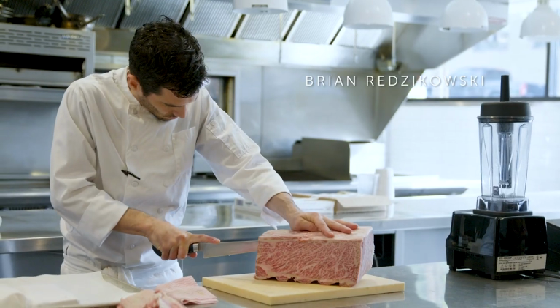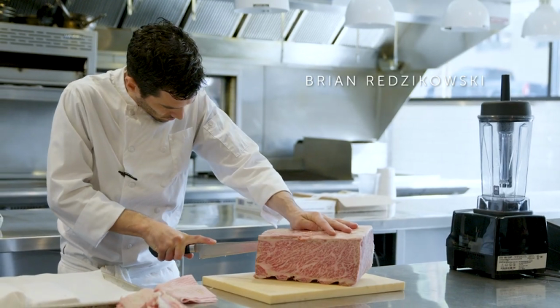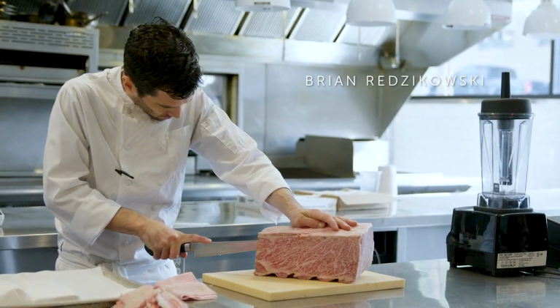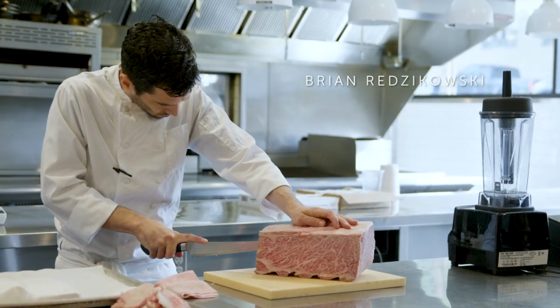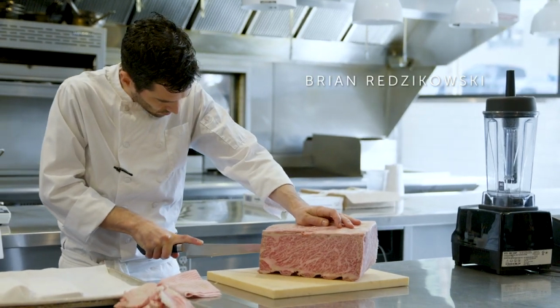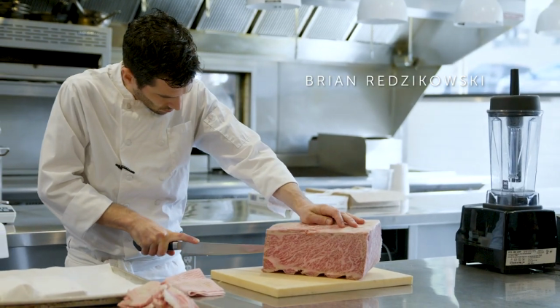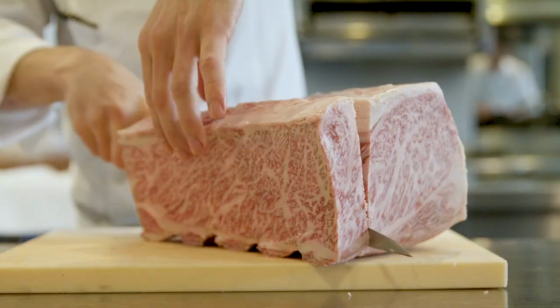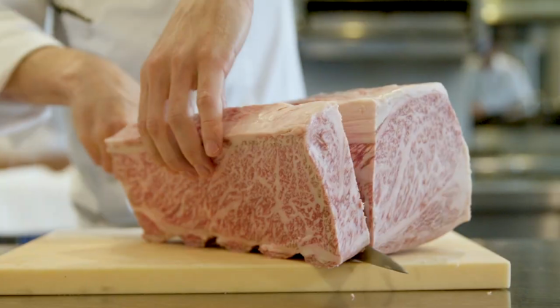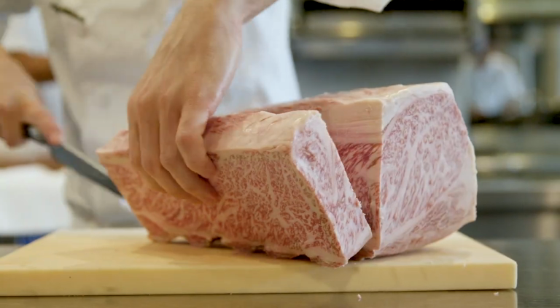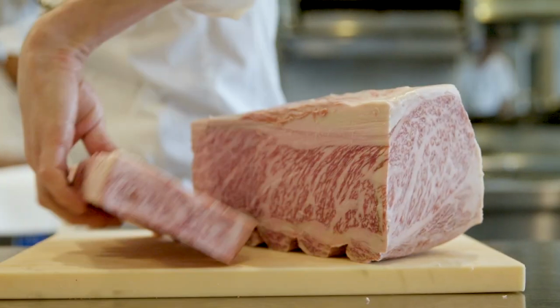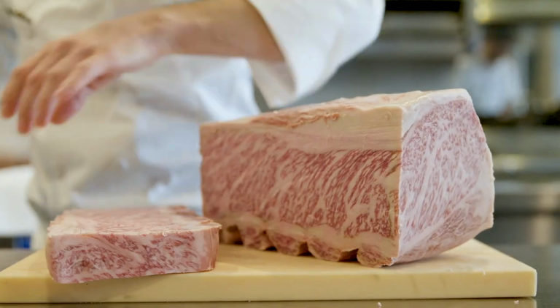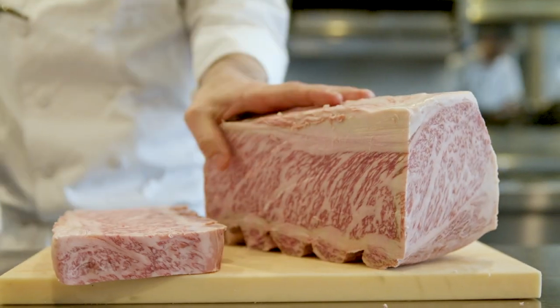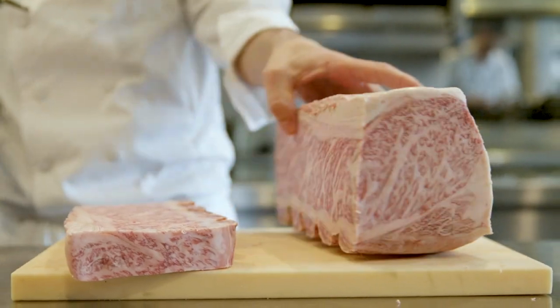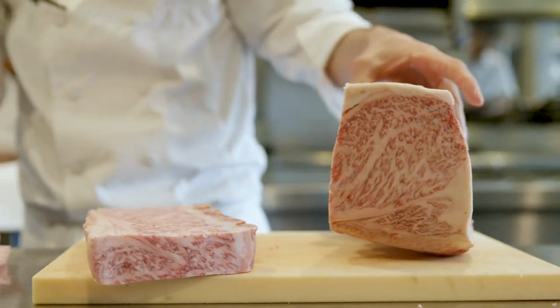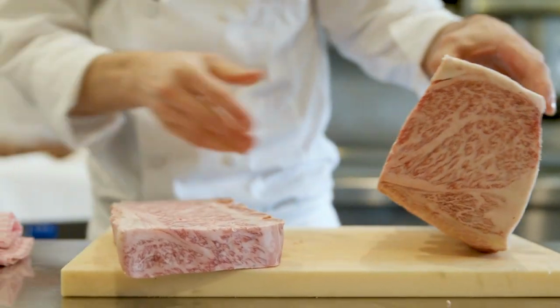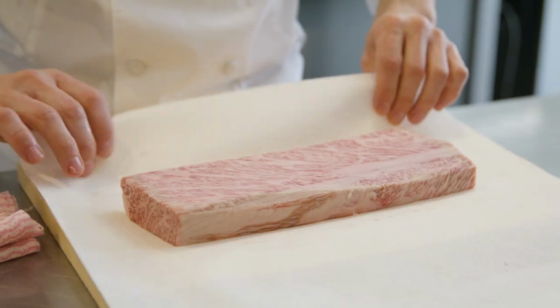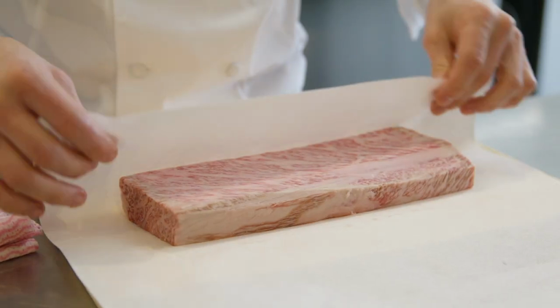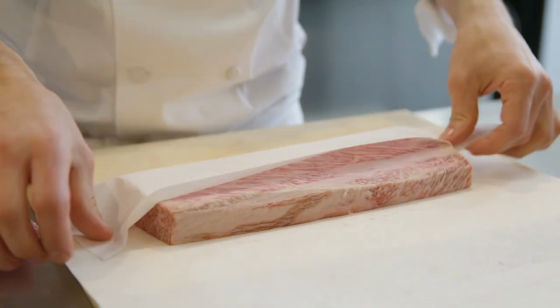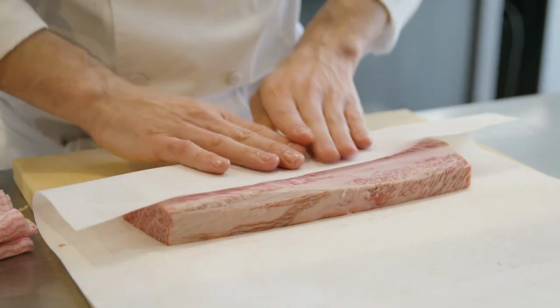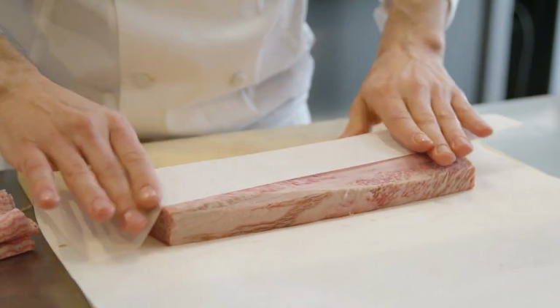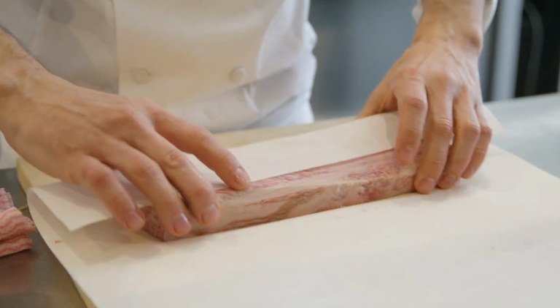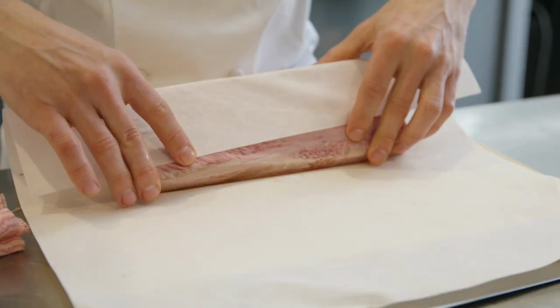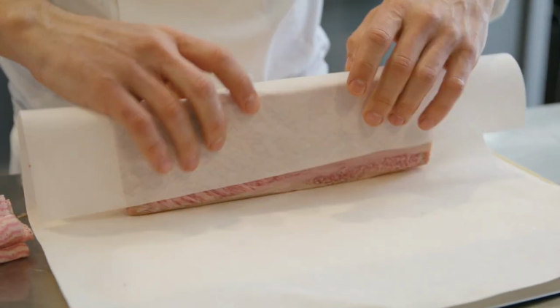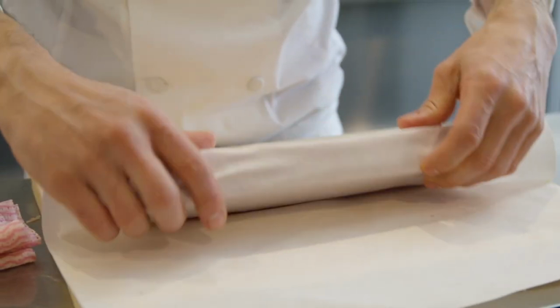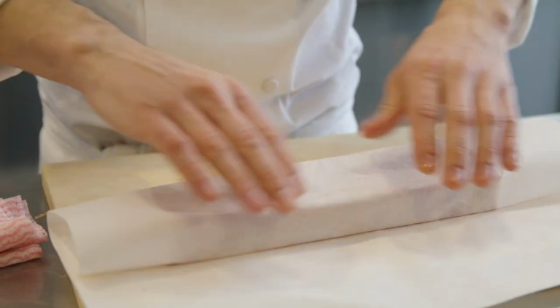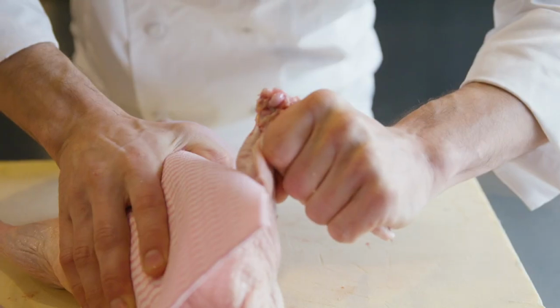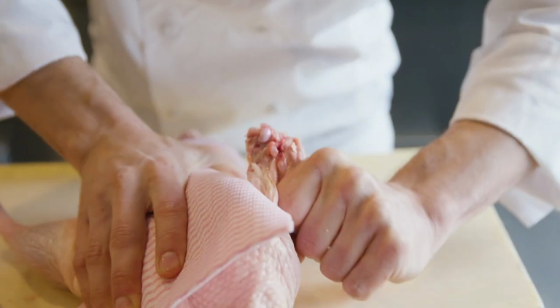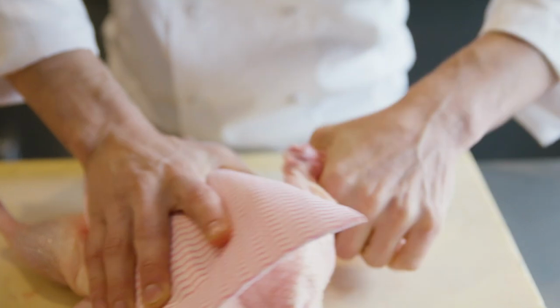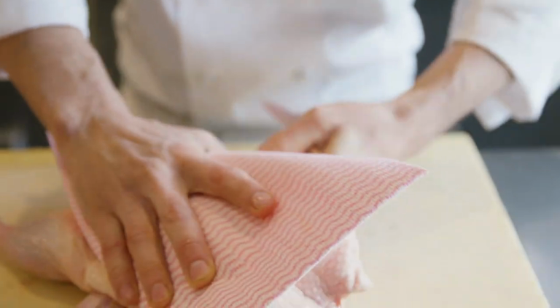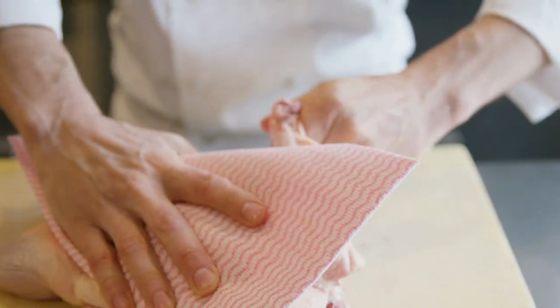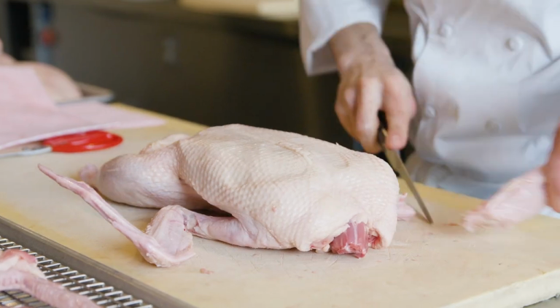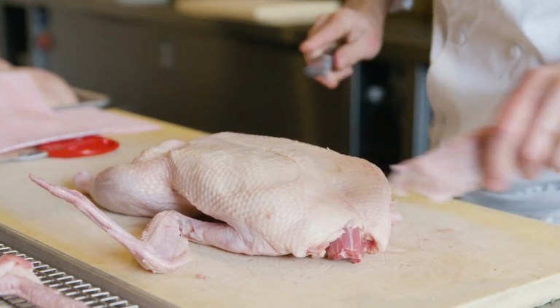Everything that gets into the kitchen, right as soon as it comes in, we start fabricating it right down. Usually three sous chefs in the morning time, and then from there we just fabricate it, getting ready for that night.